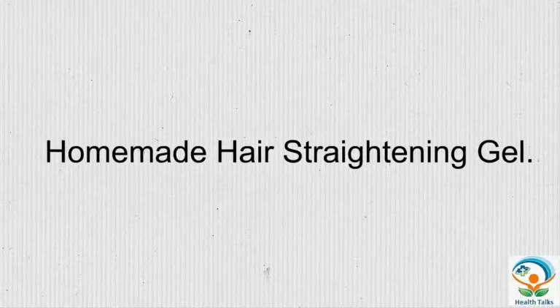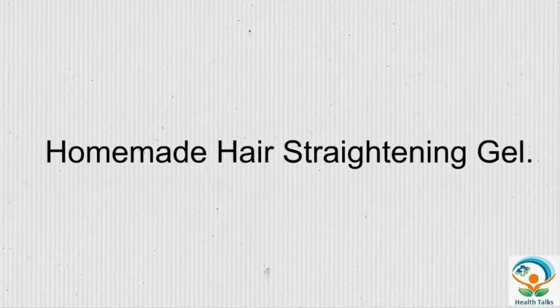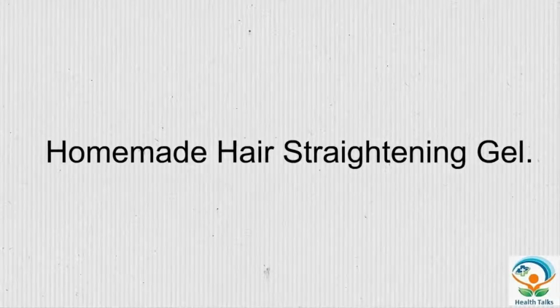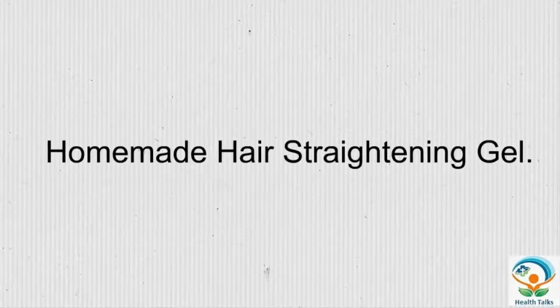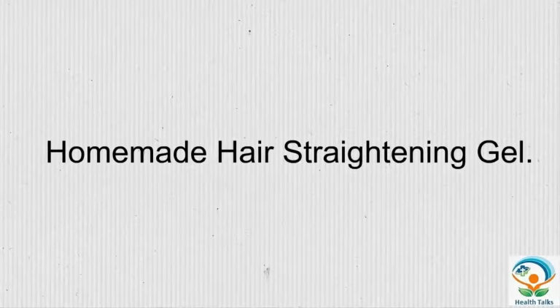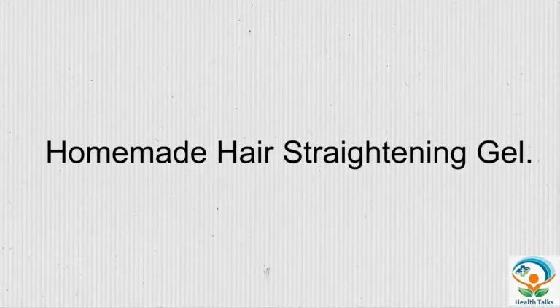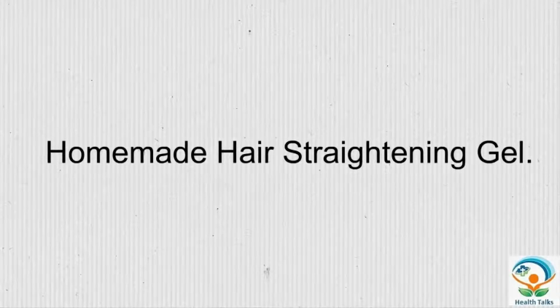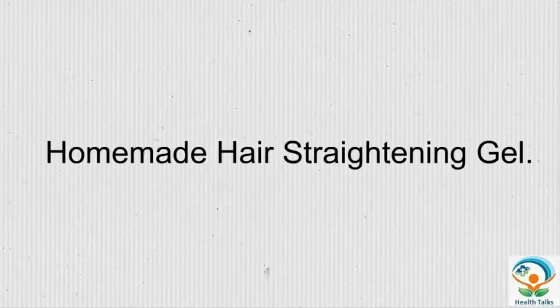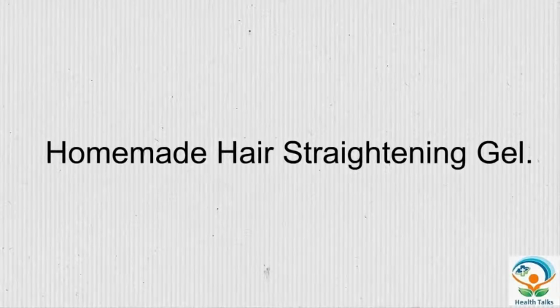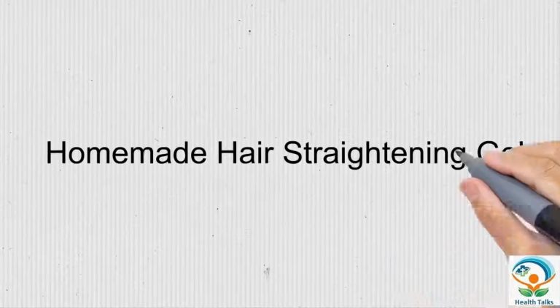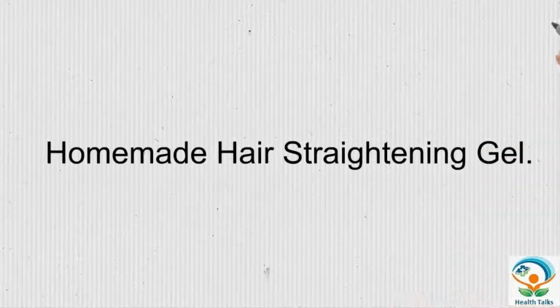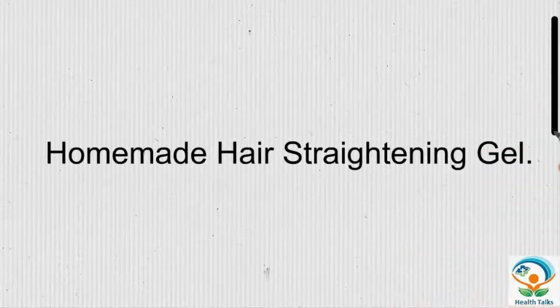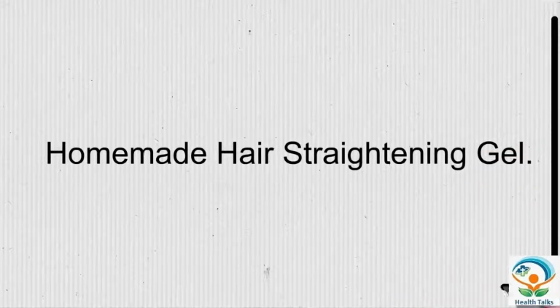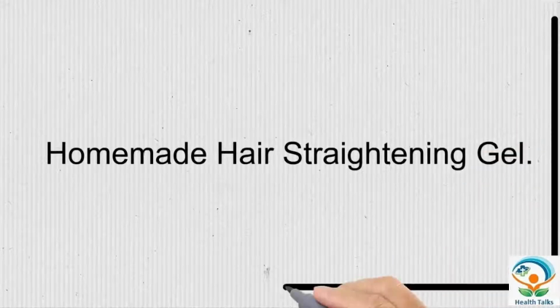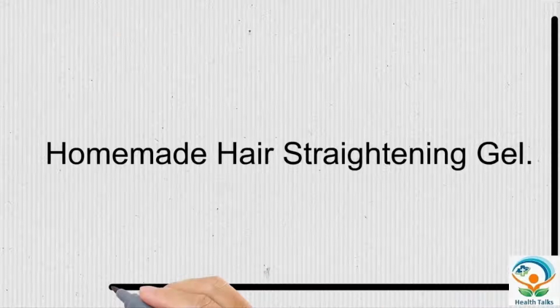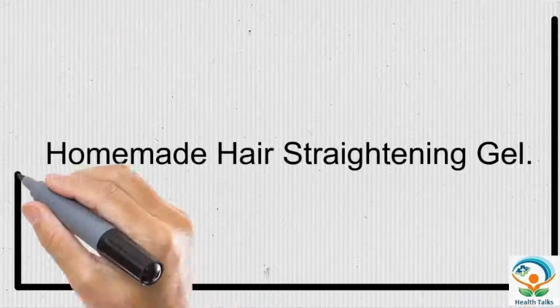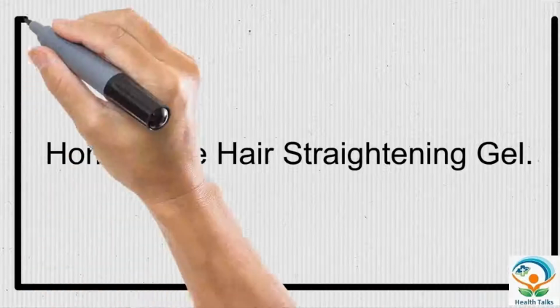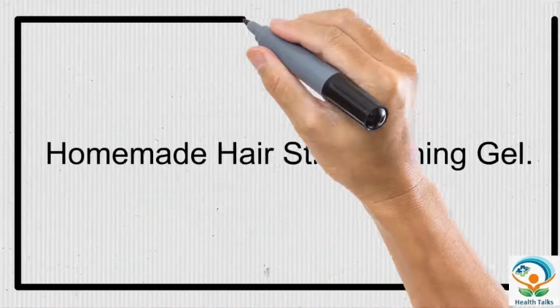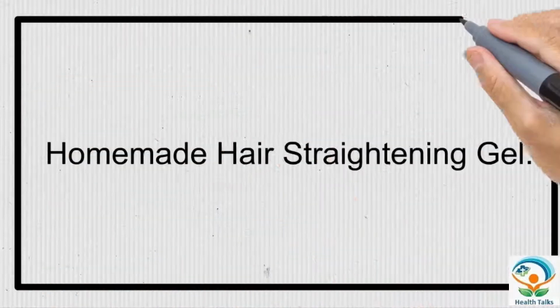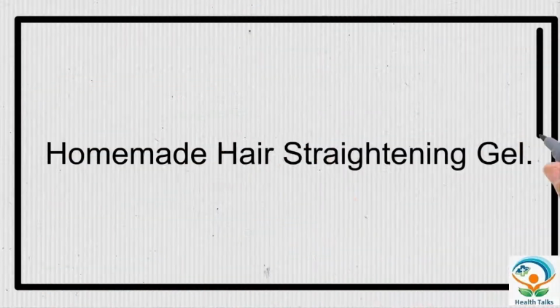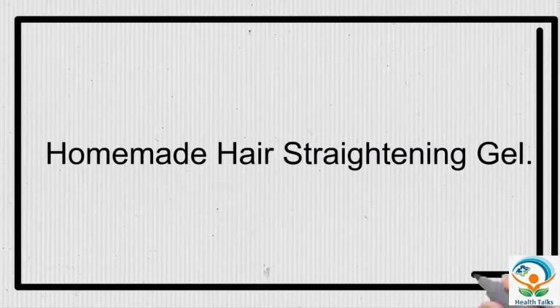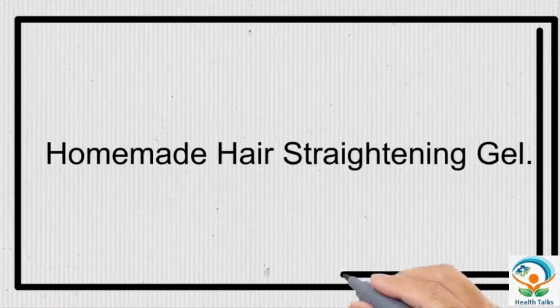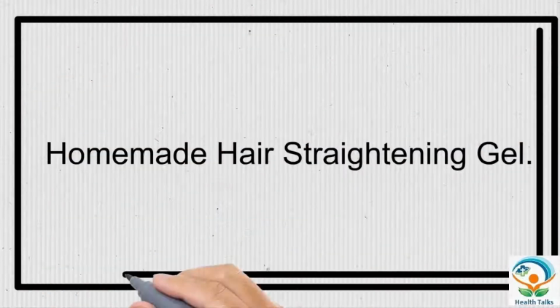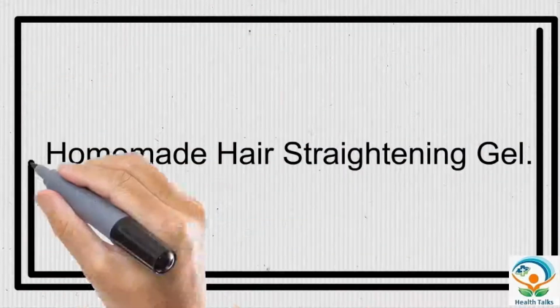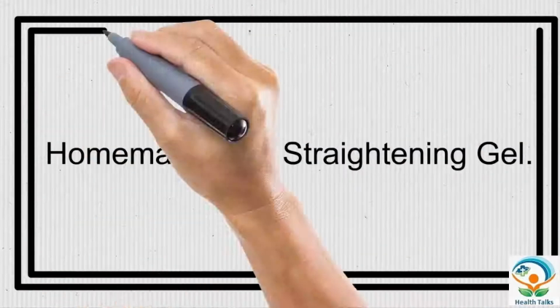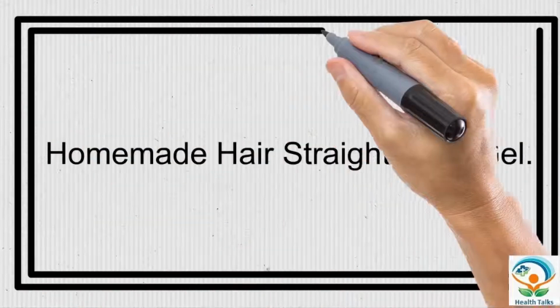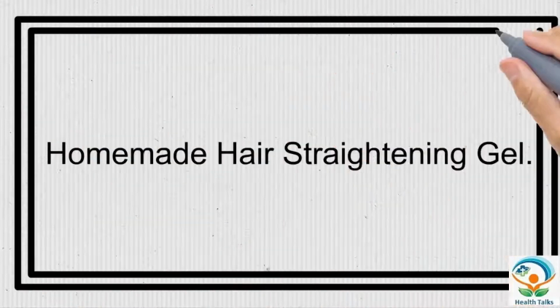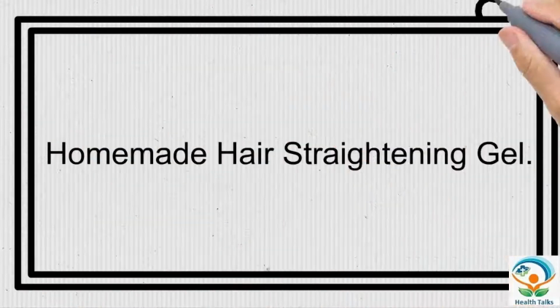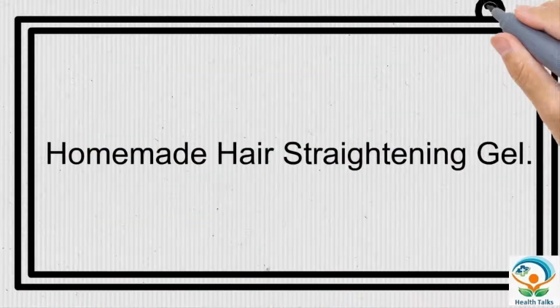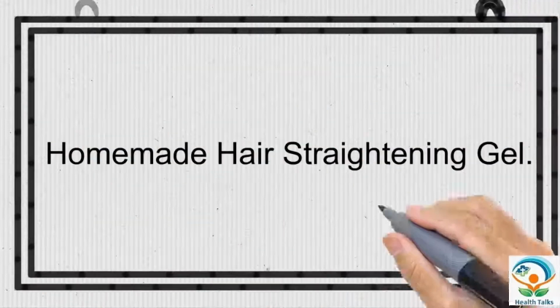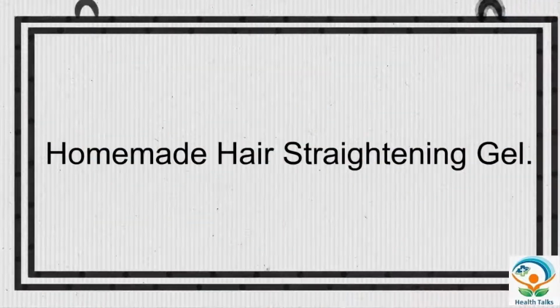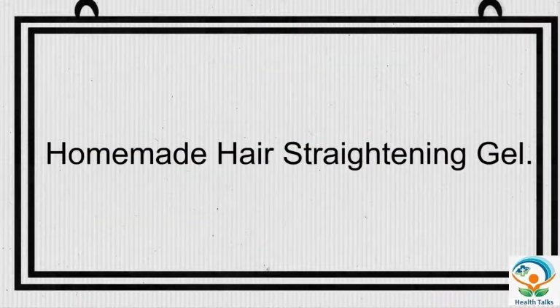This homemade hair straightening gel leads to straight hair without heat and chemical straighteners.